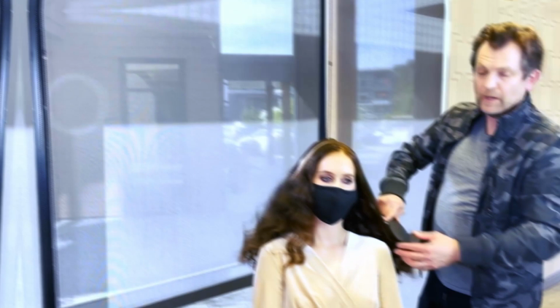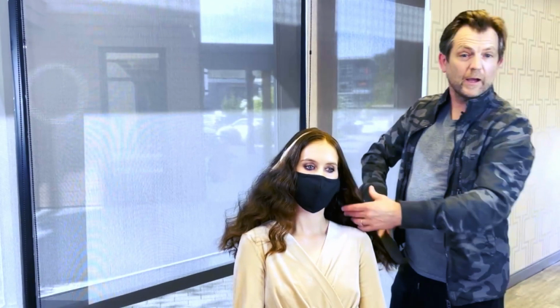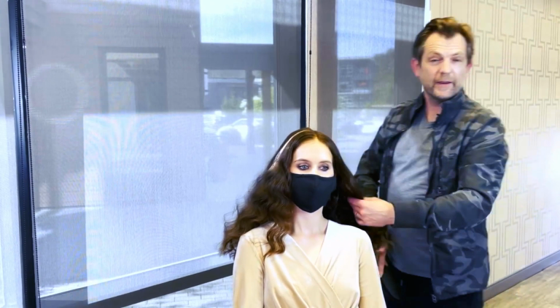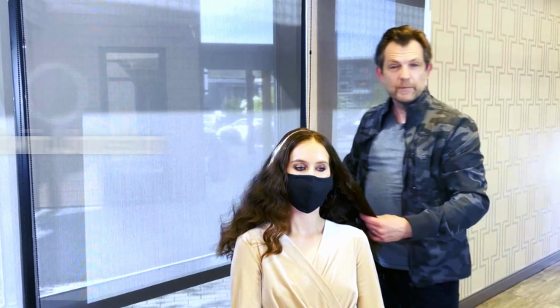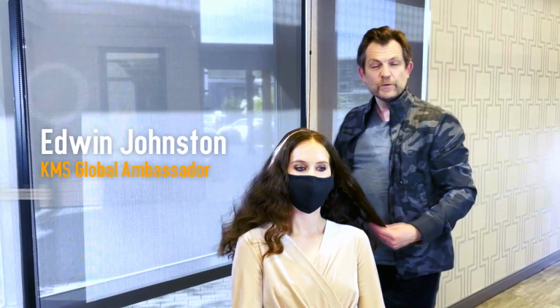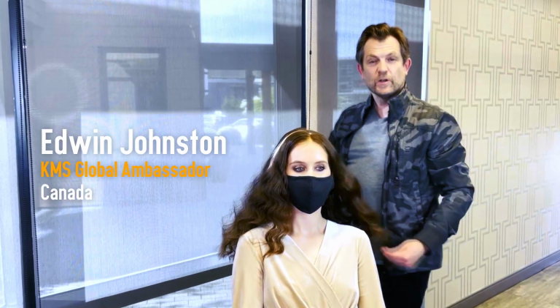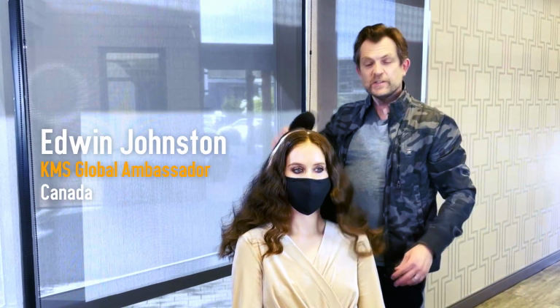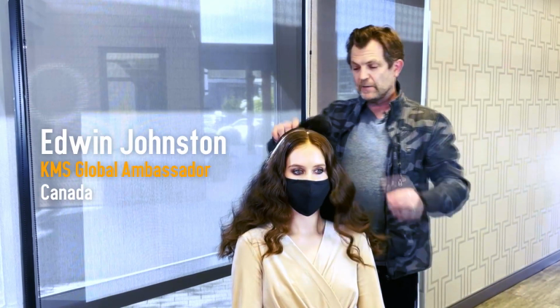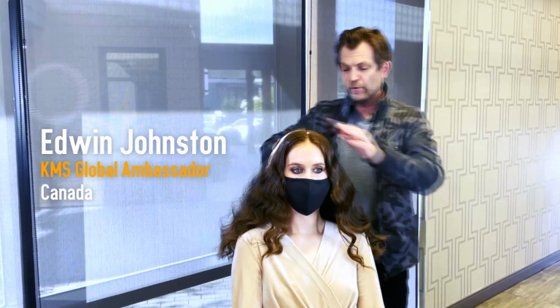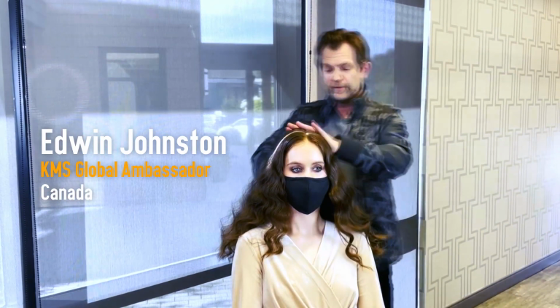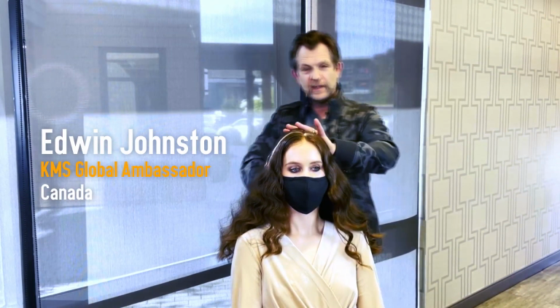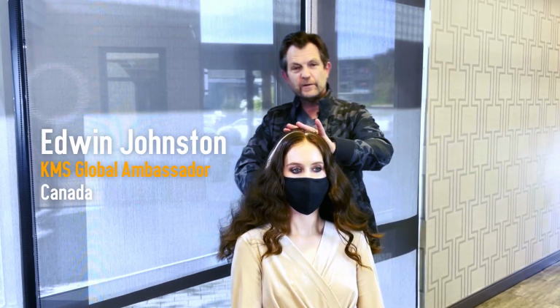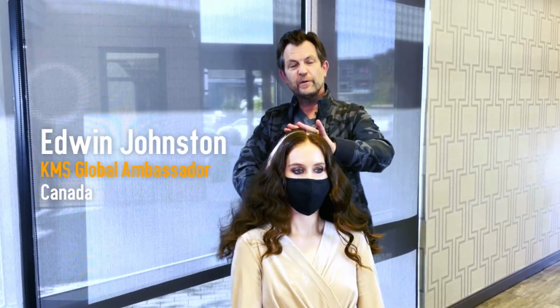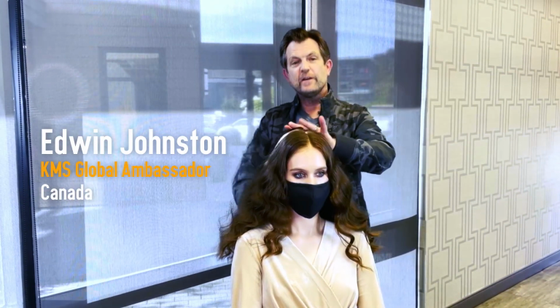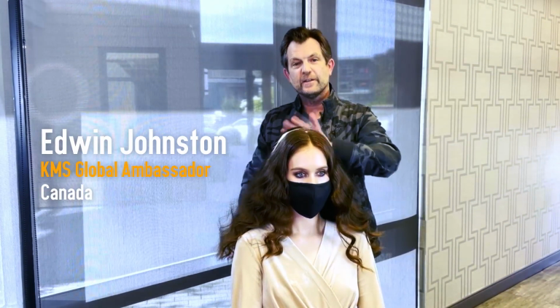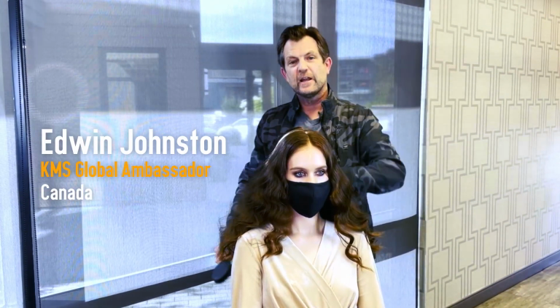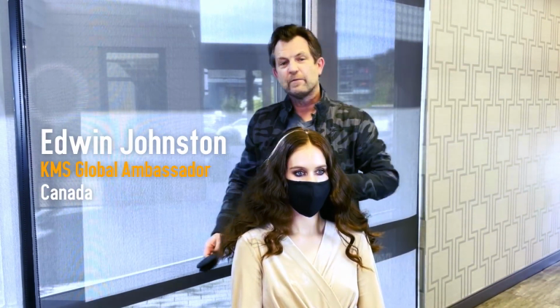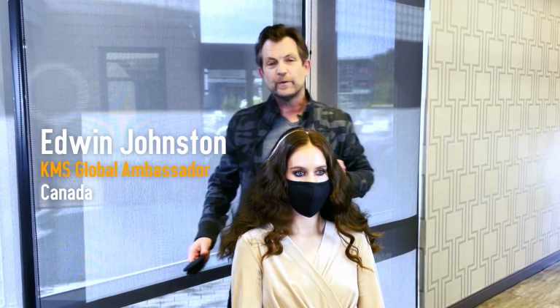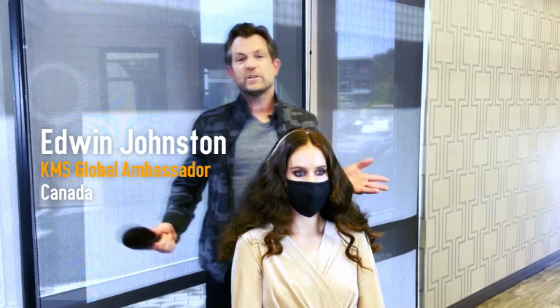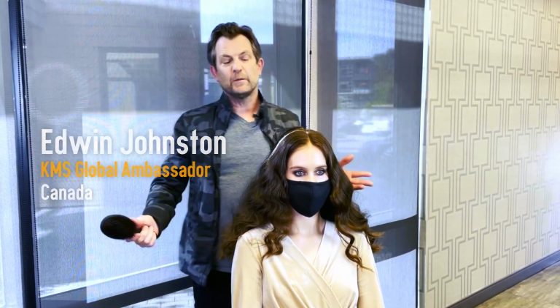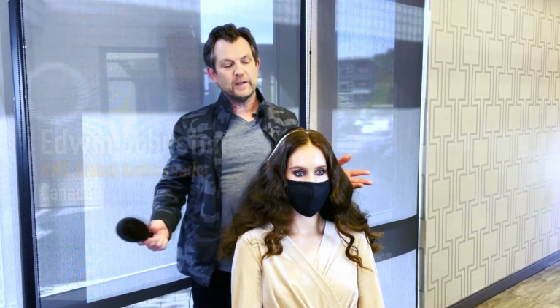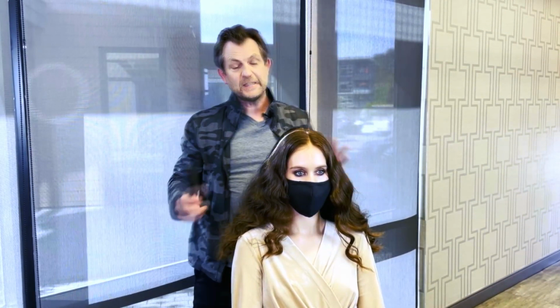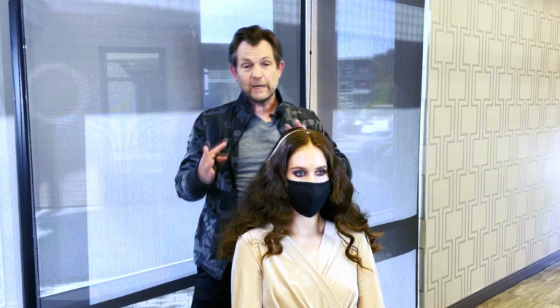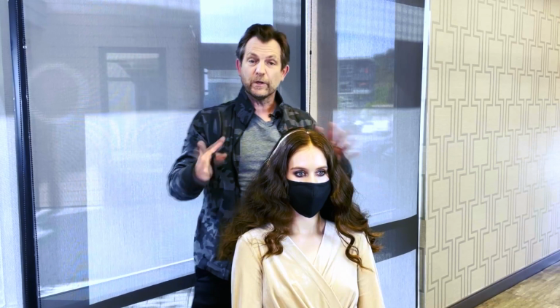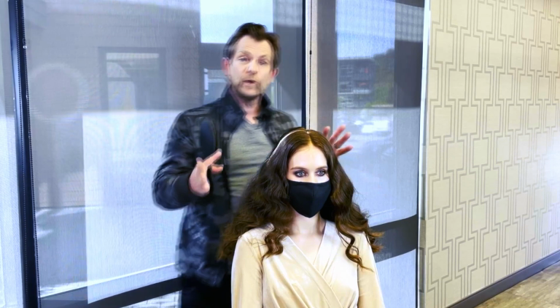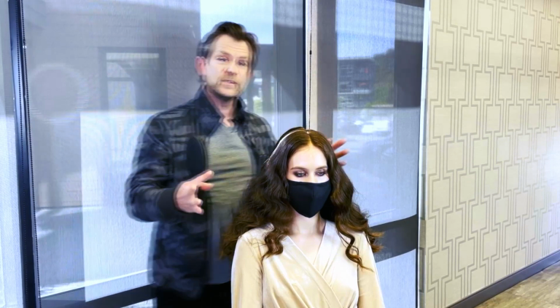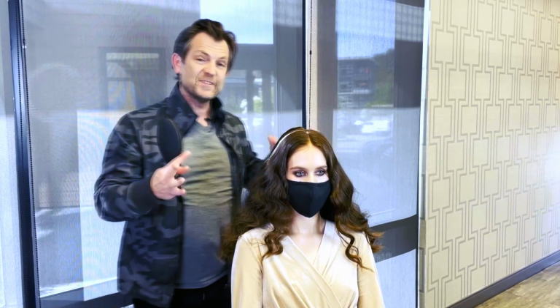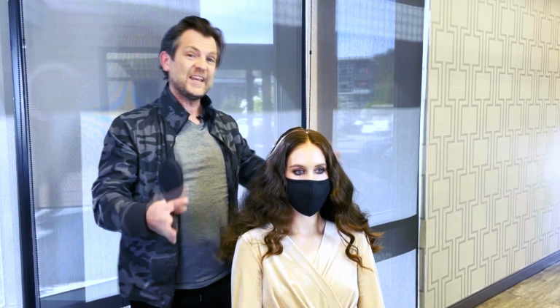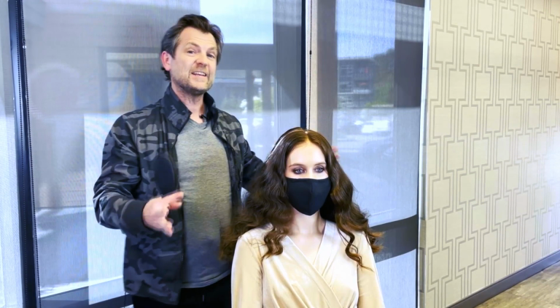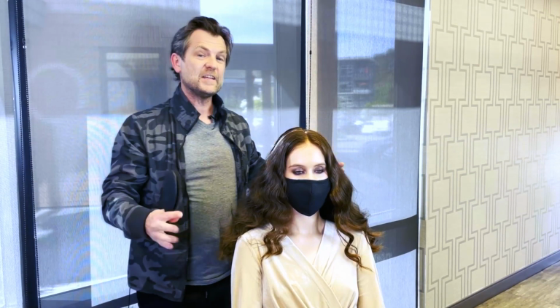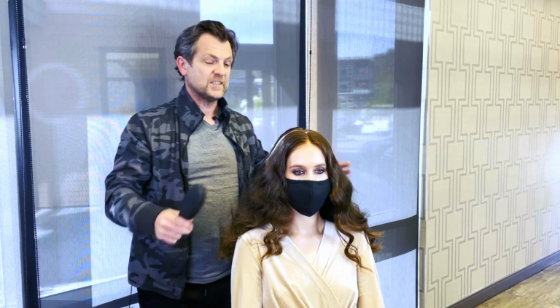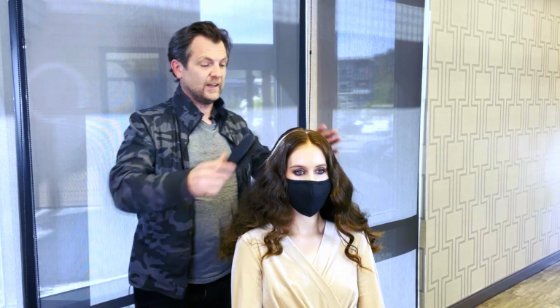Hi, I'm Edwin Johnson. I'm owner of The Cutting Room Creative in Nanaimo, British Columbia, and today we're going to work on some second day styling.